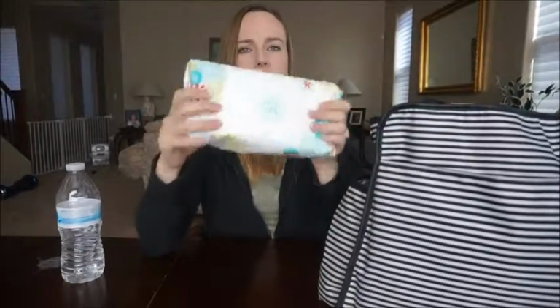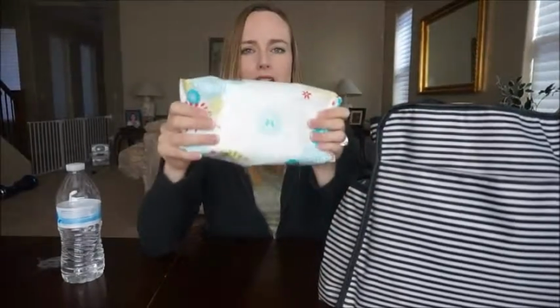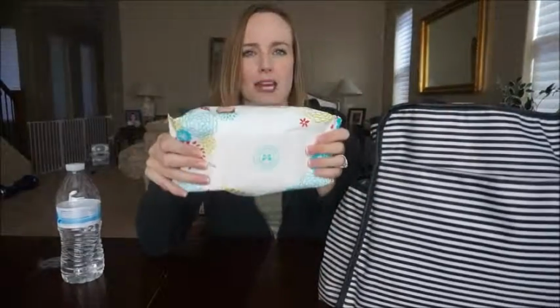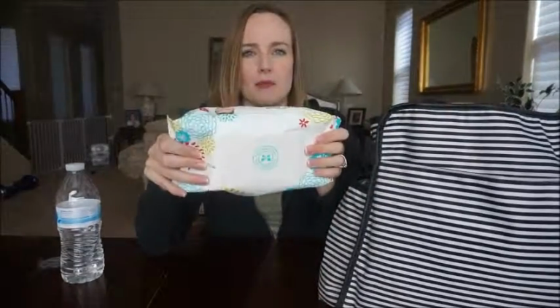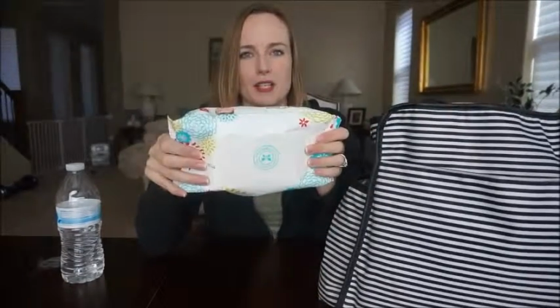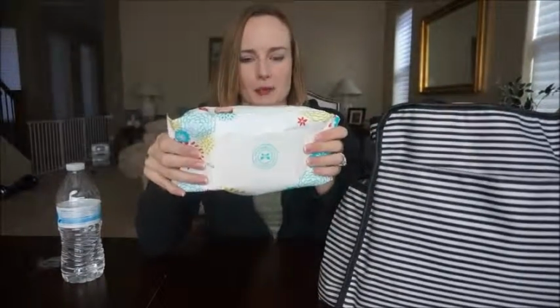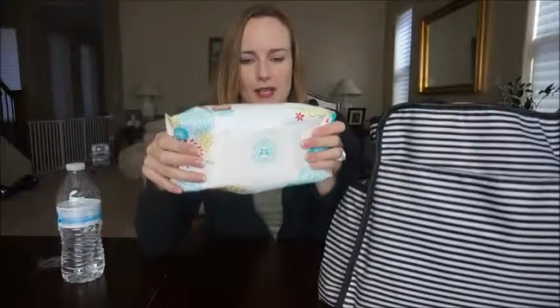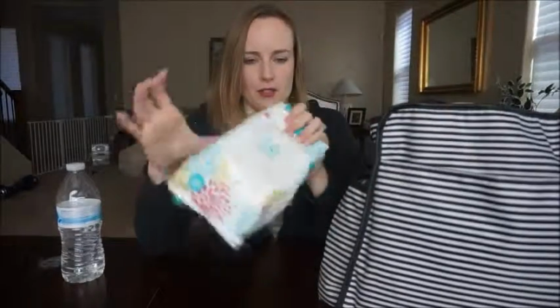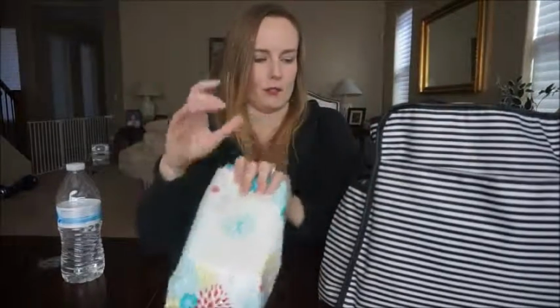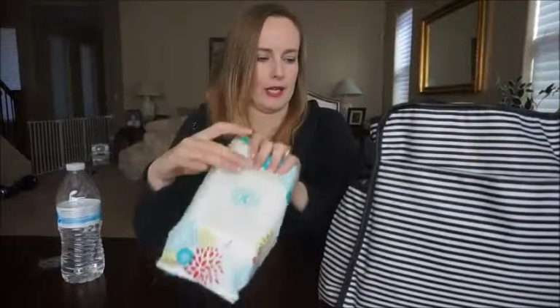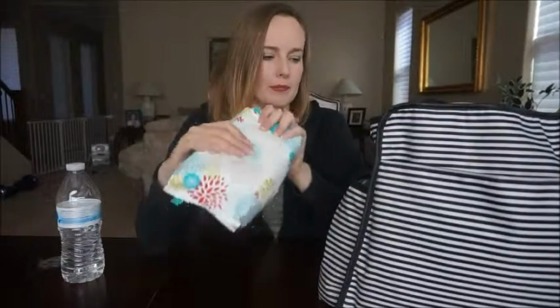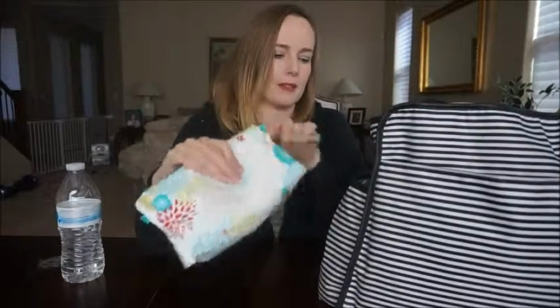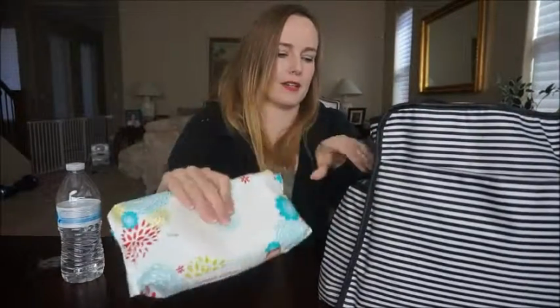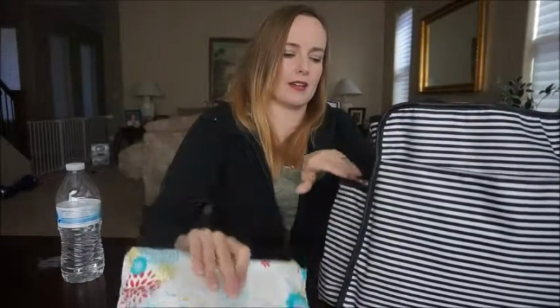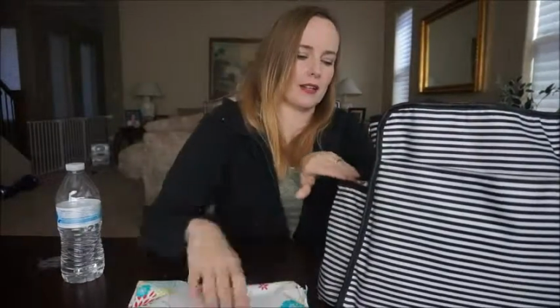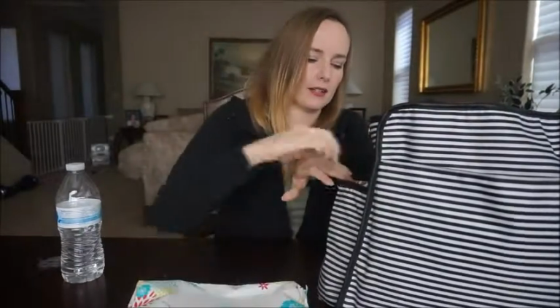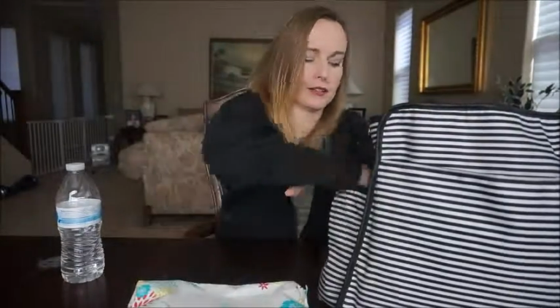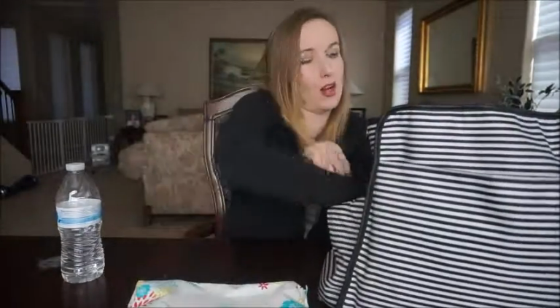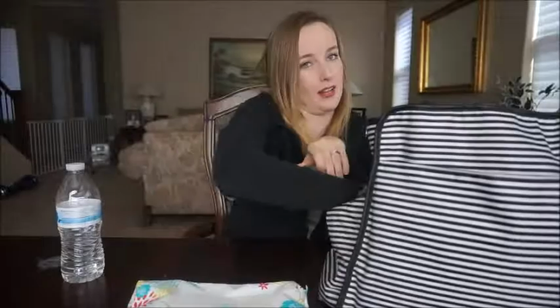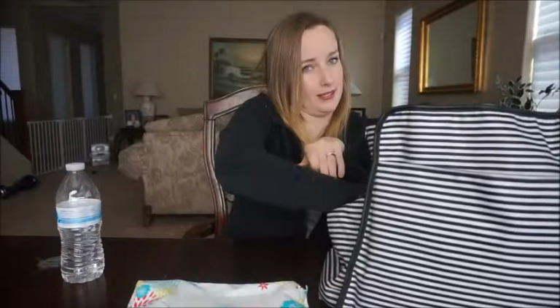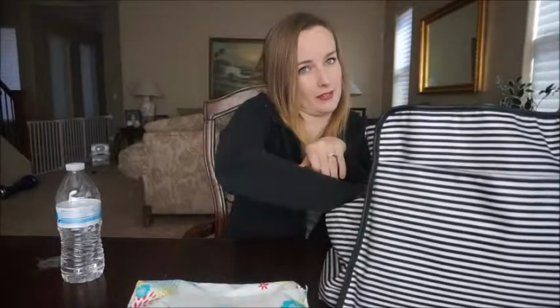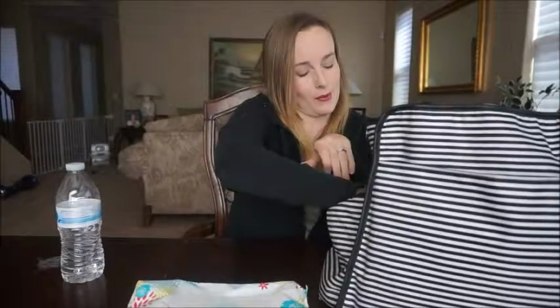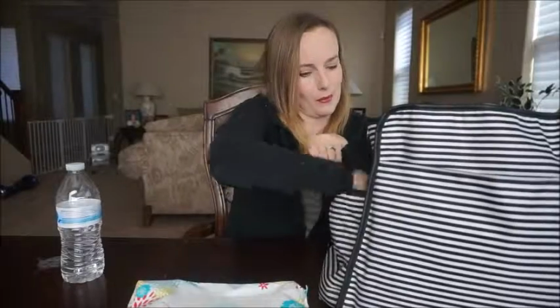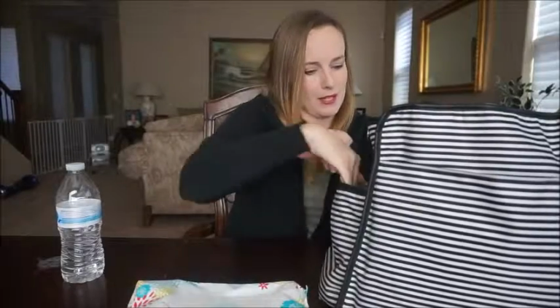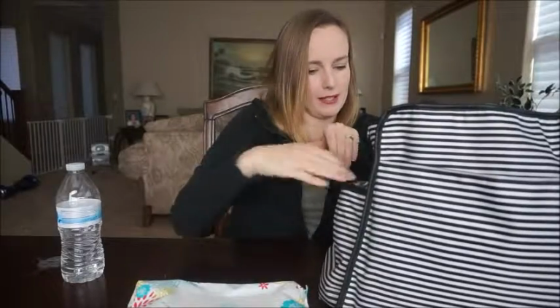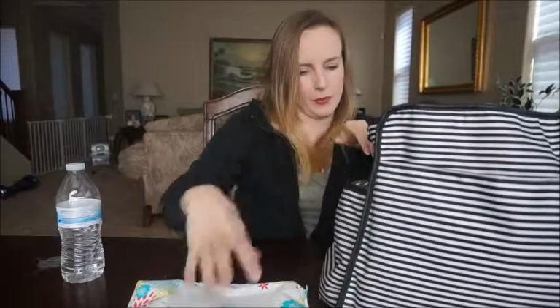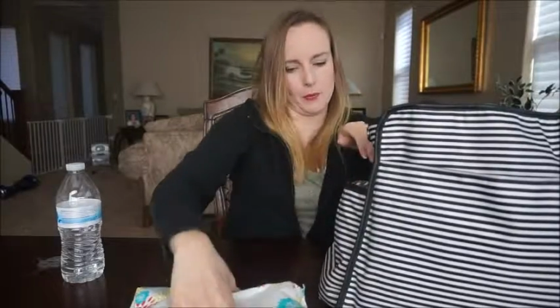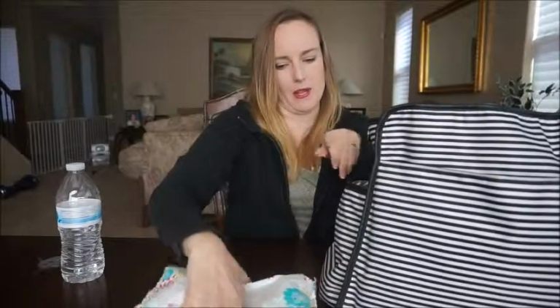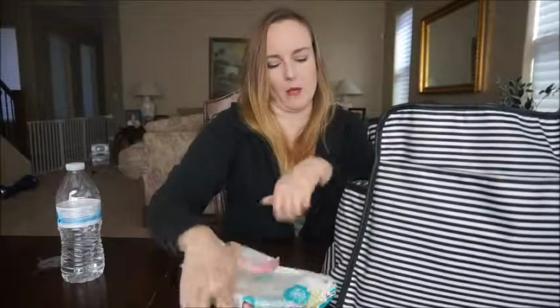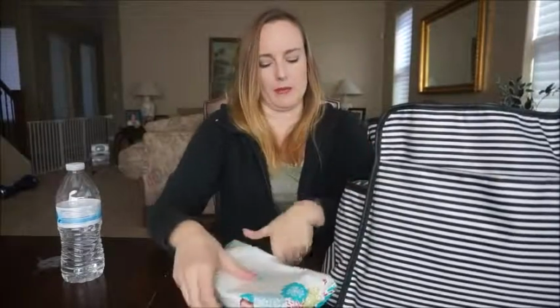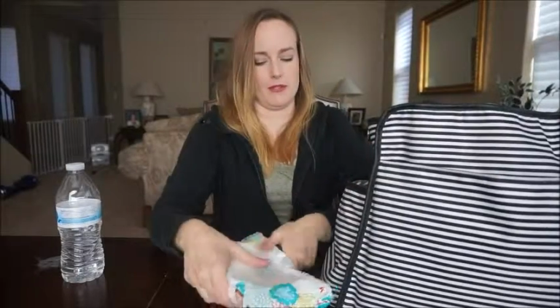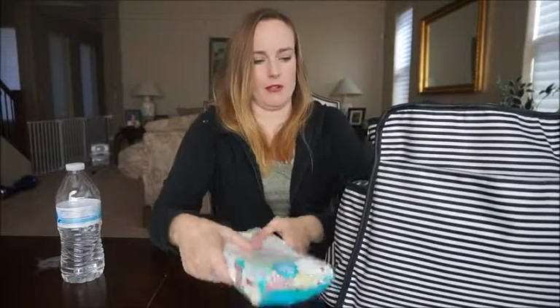And over on the other side, a bigger package of wipes. I never want to be anywhere without wipes.